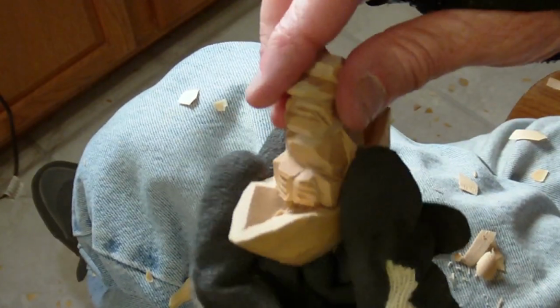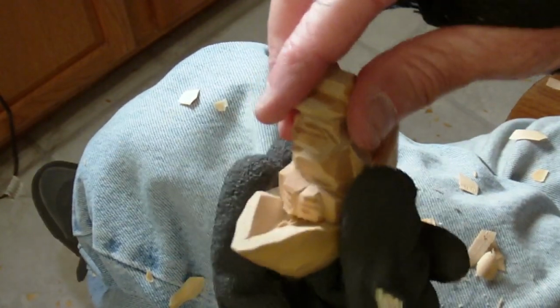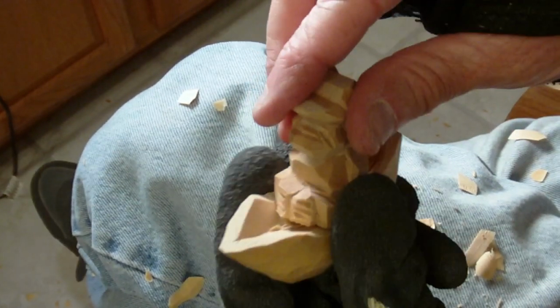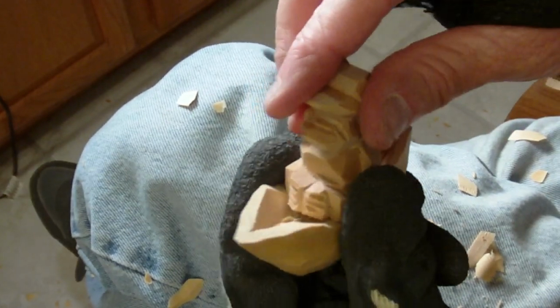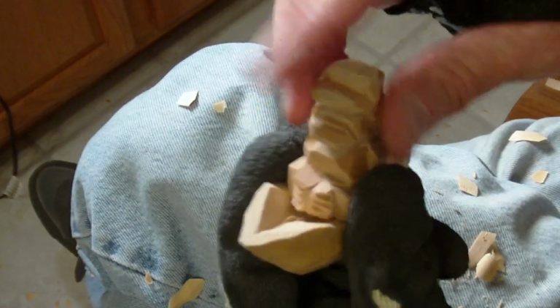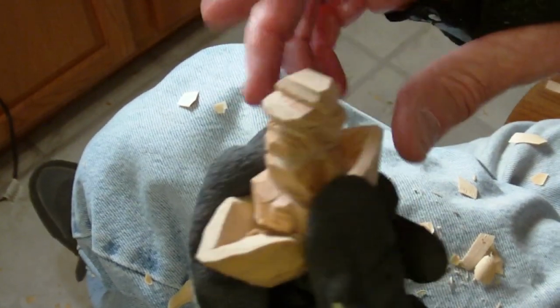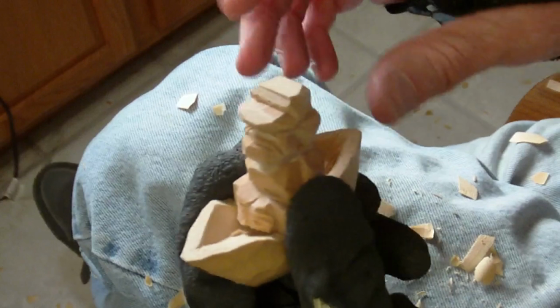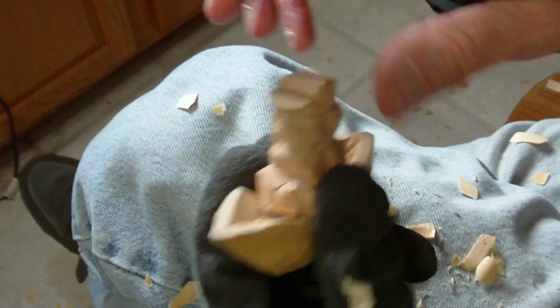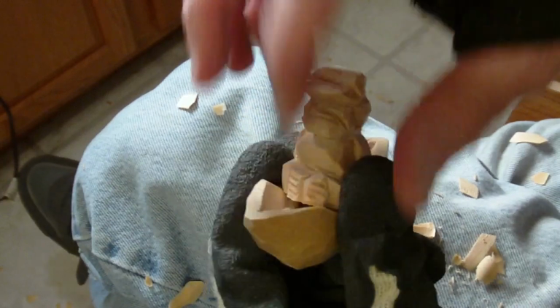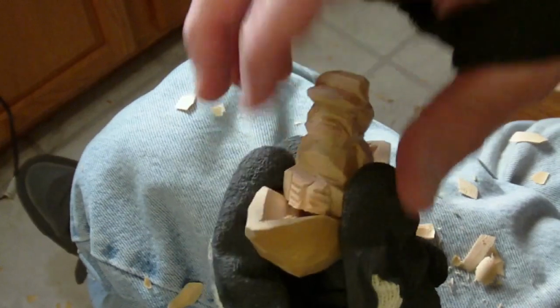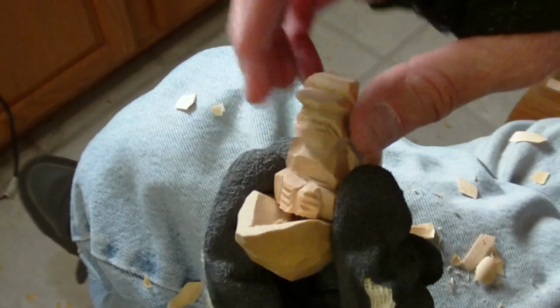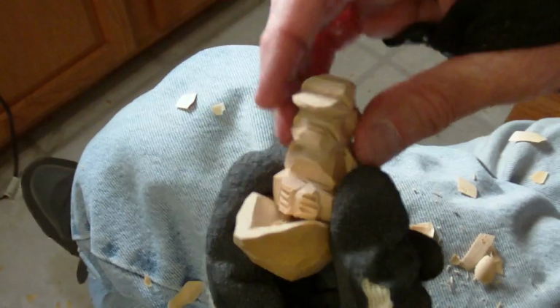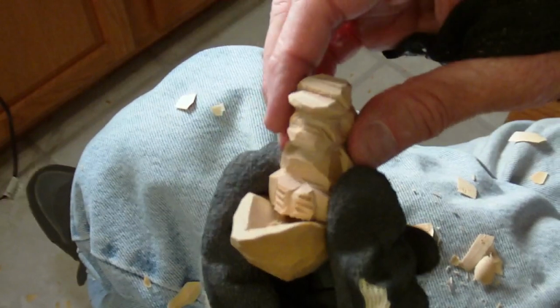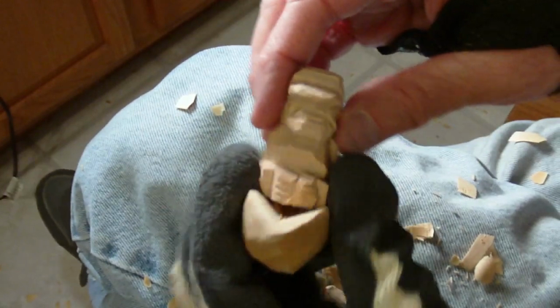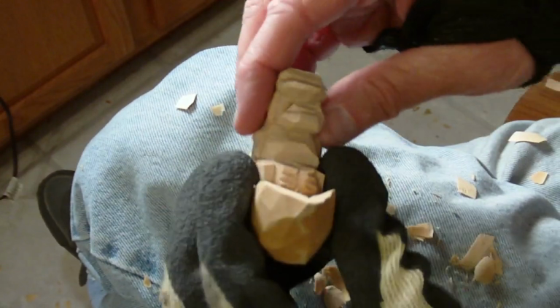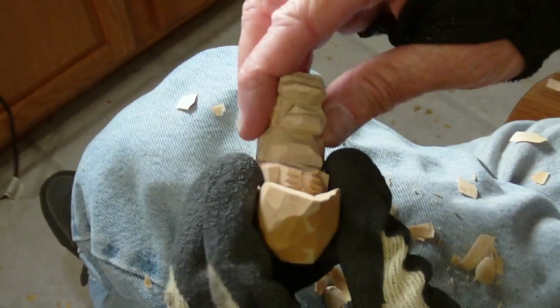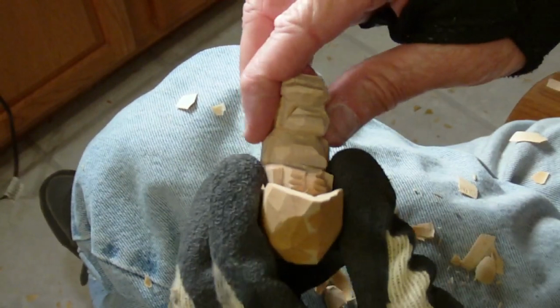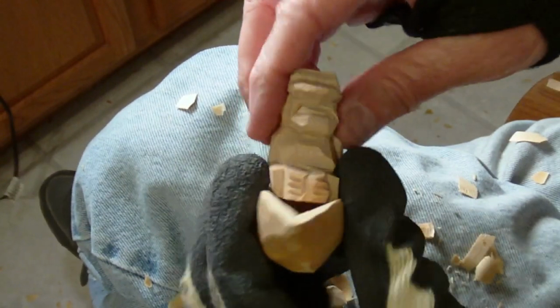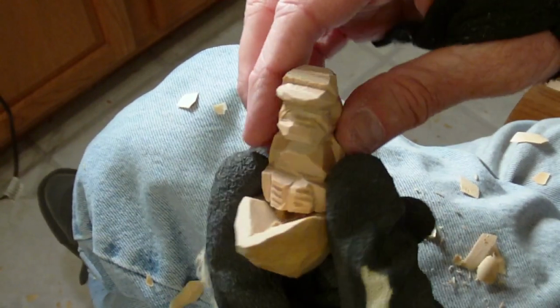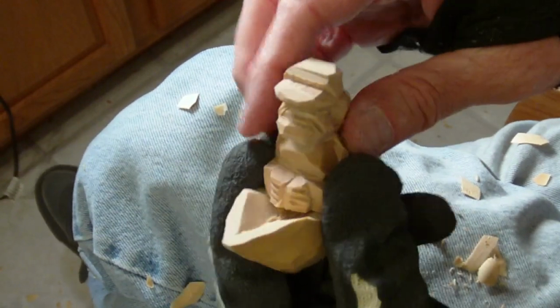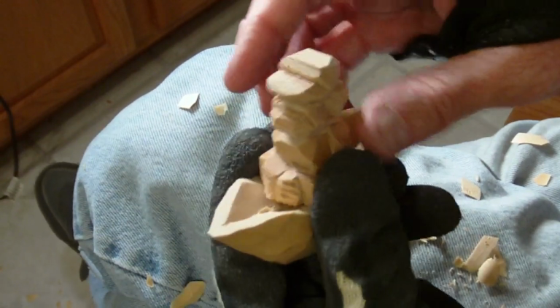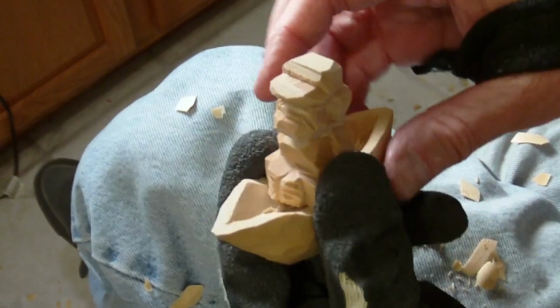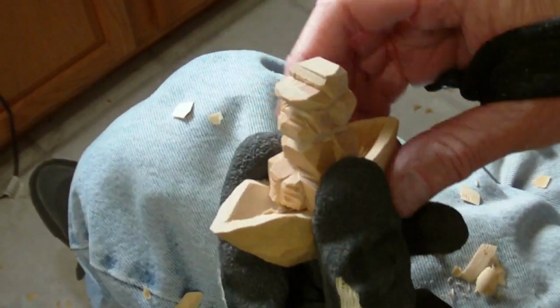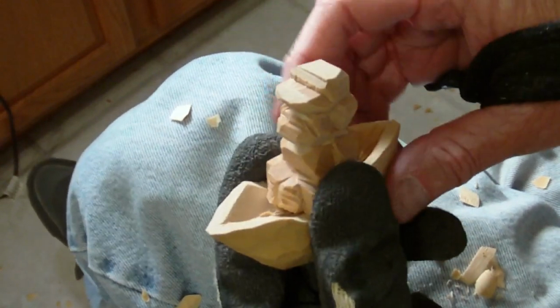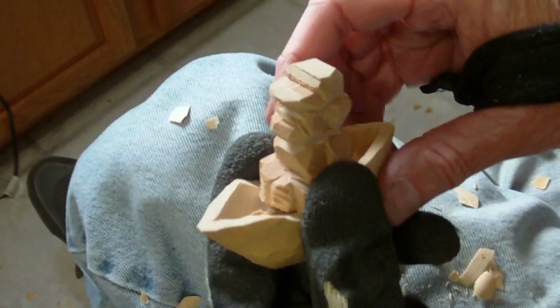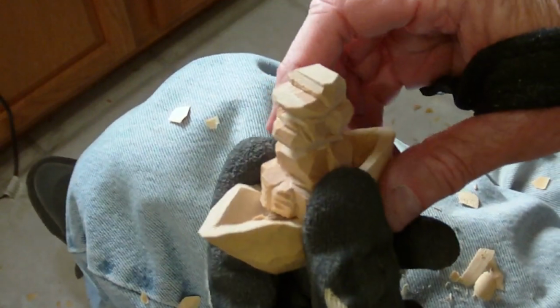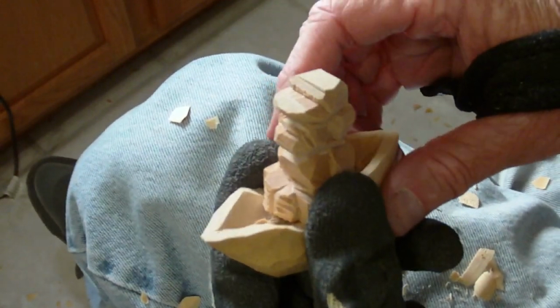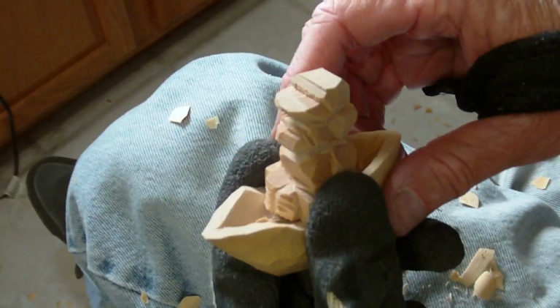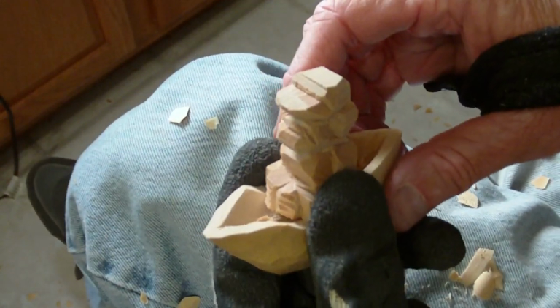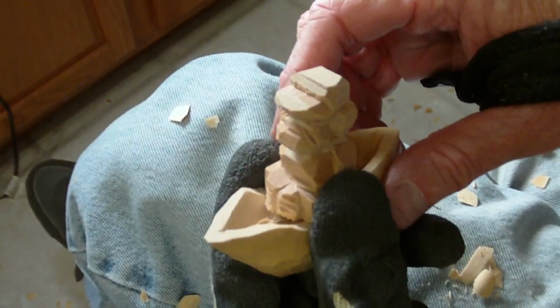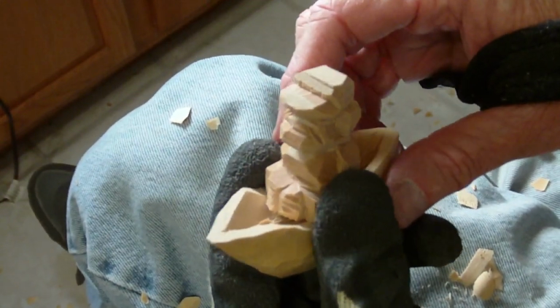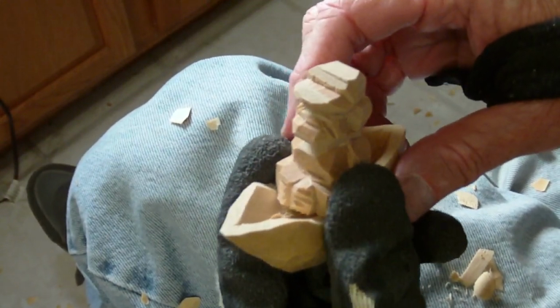Let me go ahead and drill my hole and everything, and then I'll show you how he's going to fit.